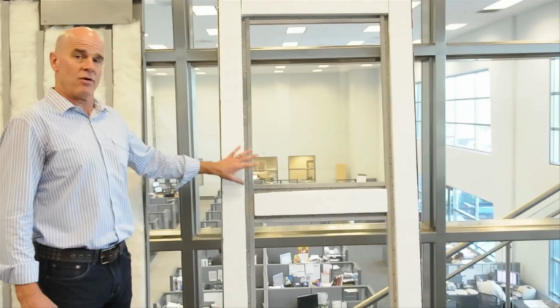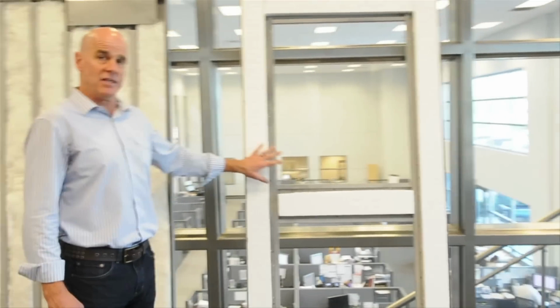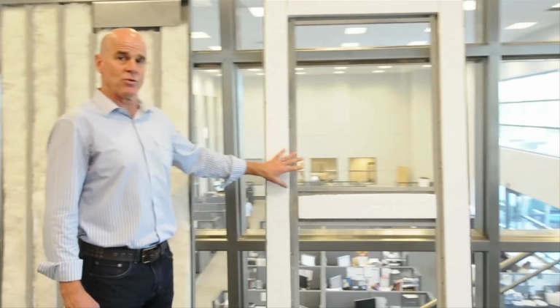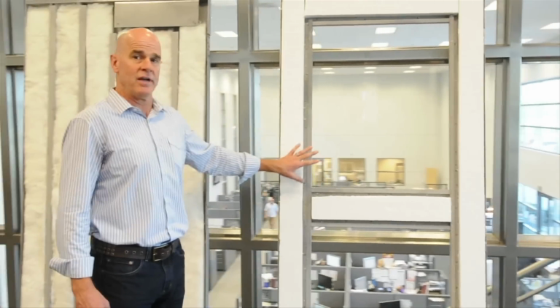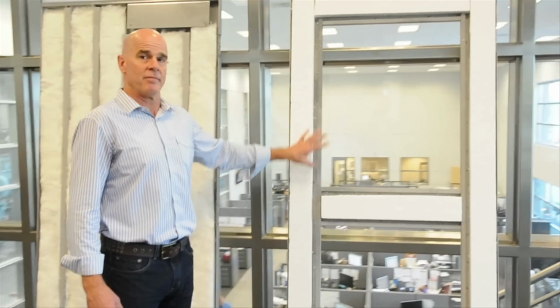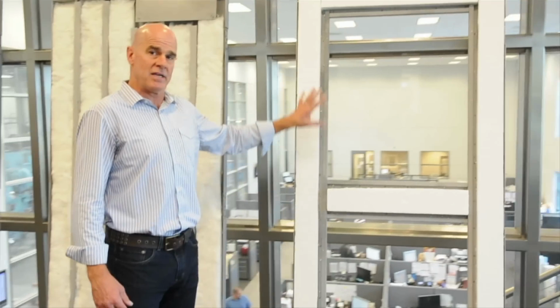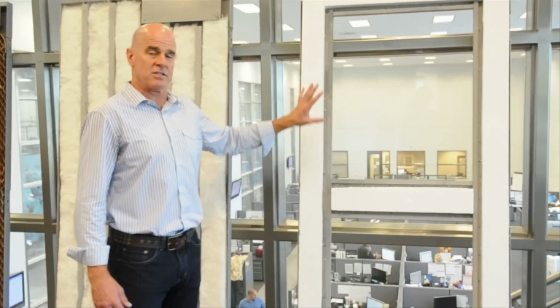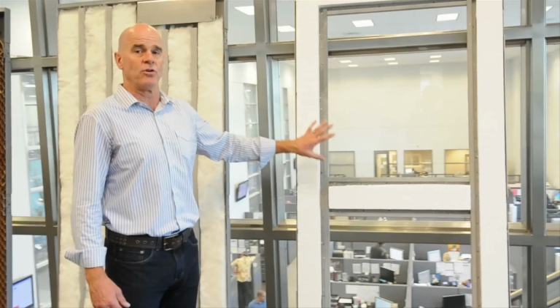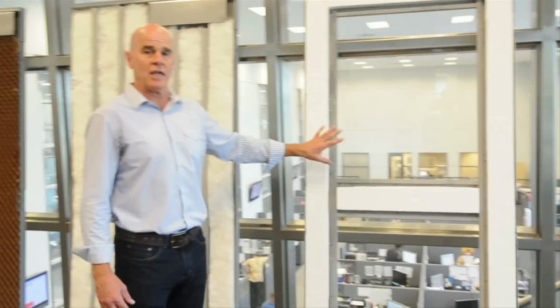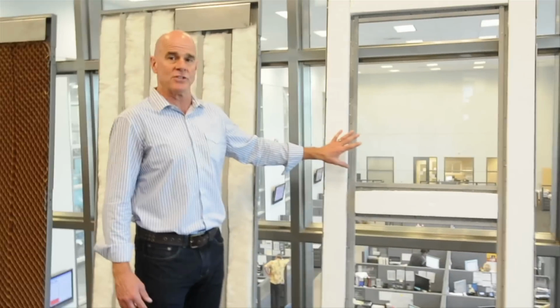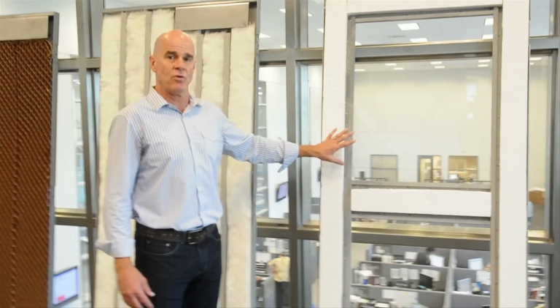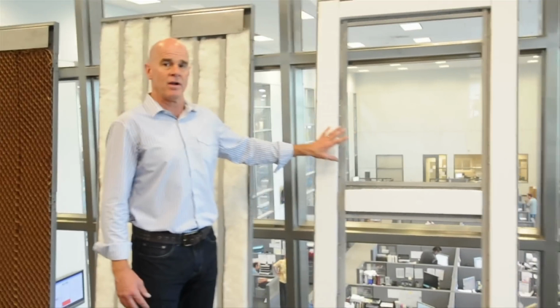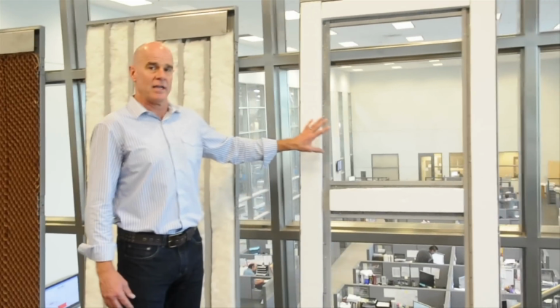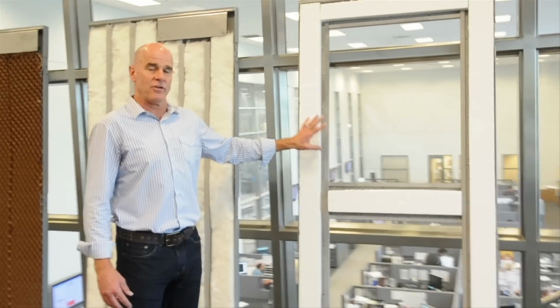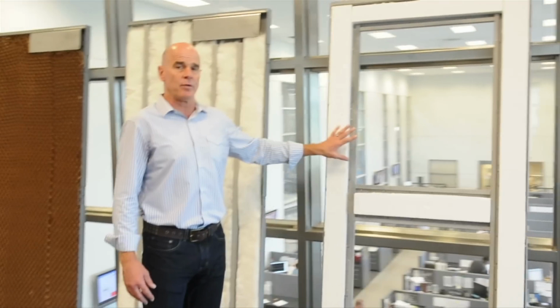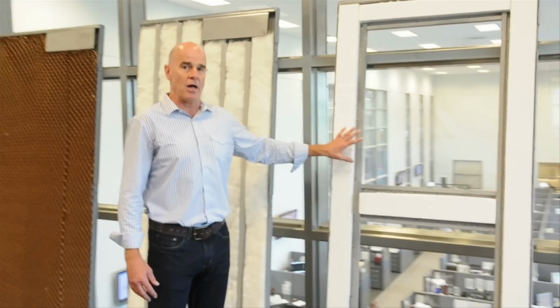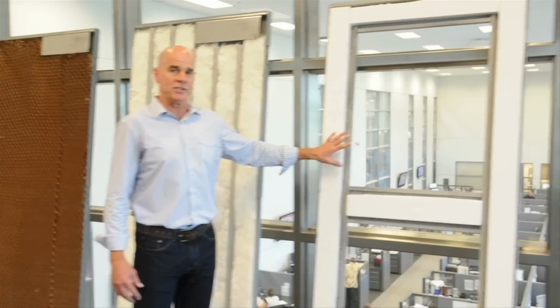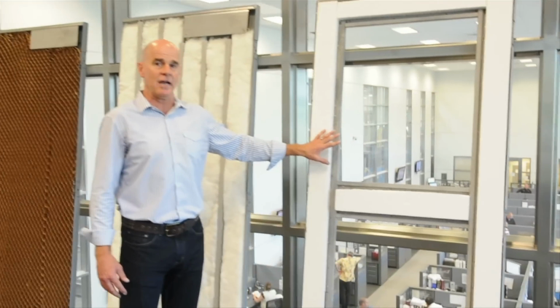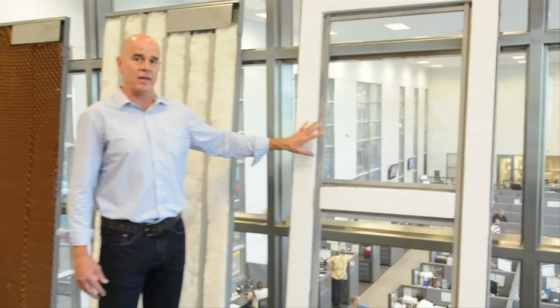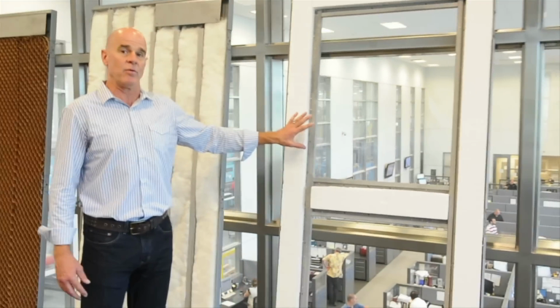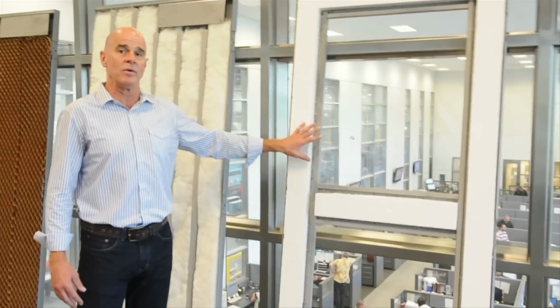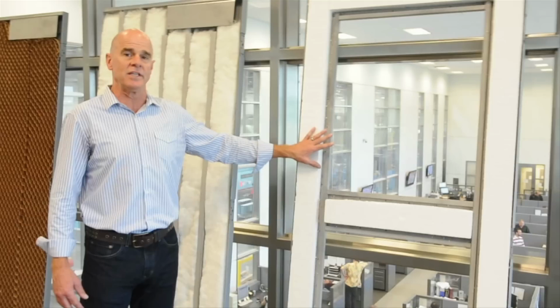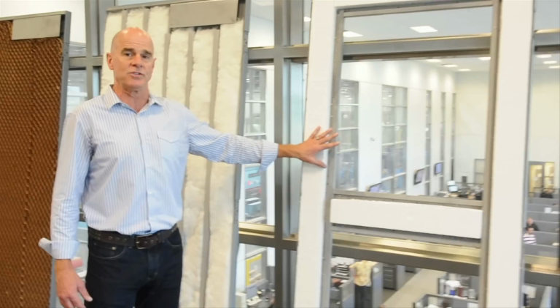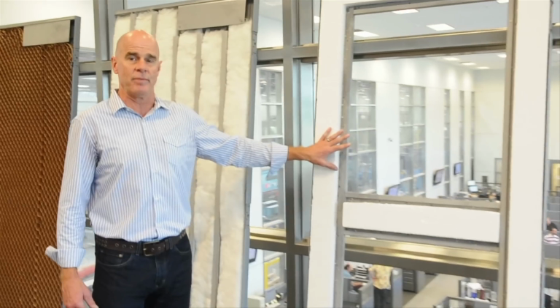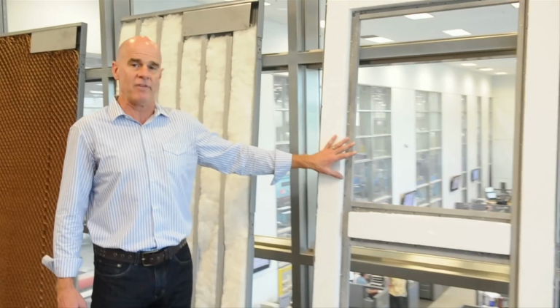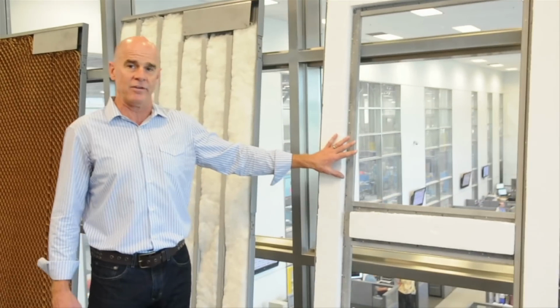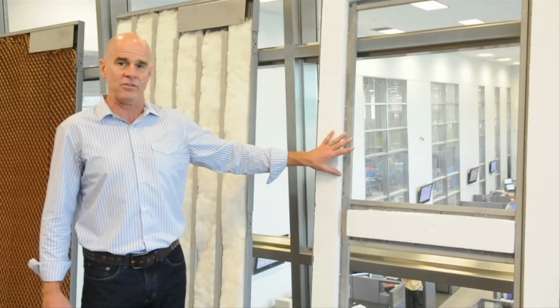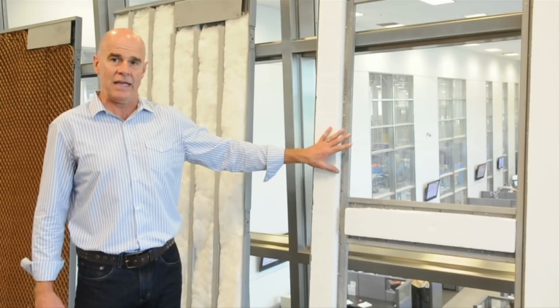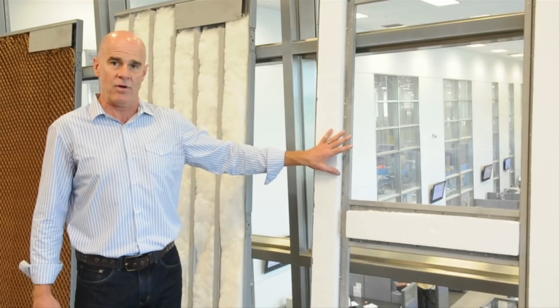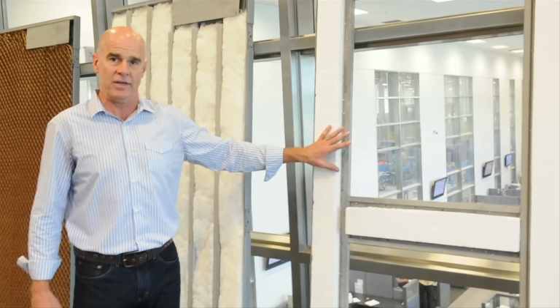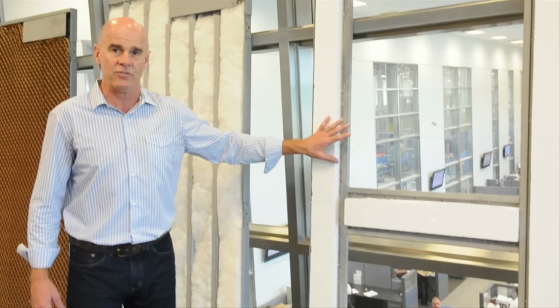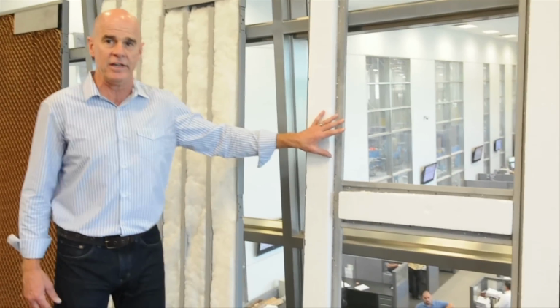However, this door here, because it's a full glass door, there's very little polystyrene in it — but we will see this door being fire tested later on in this video.